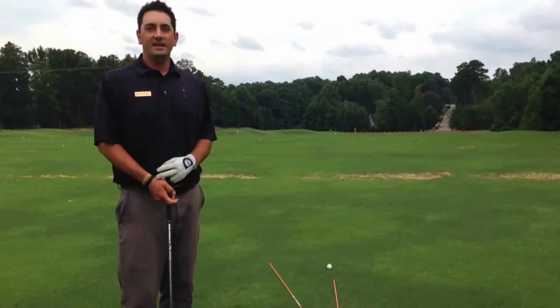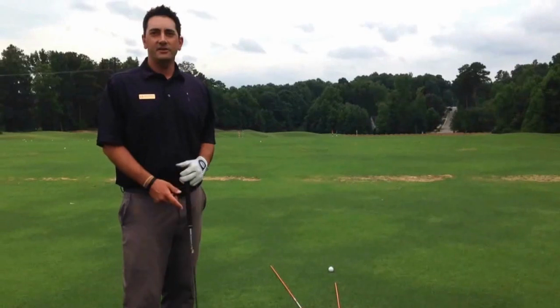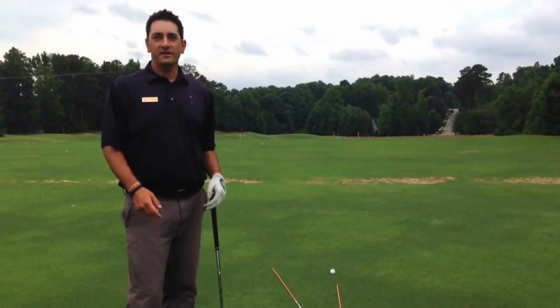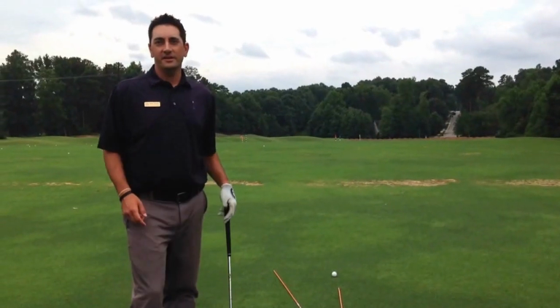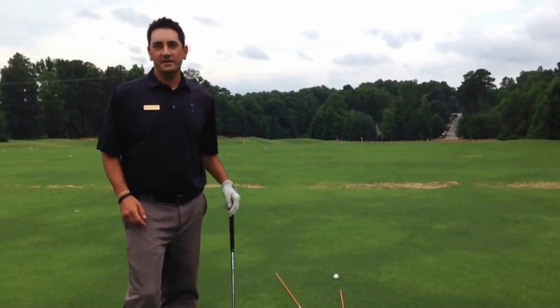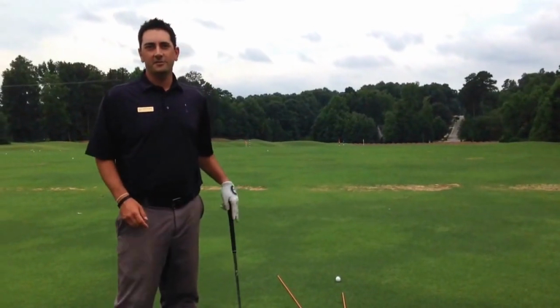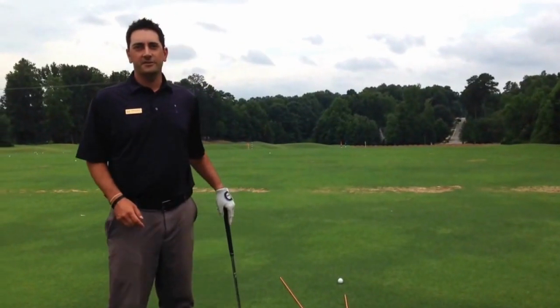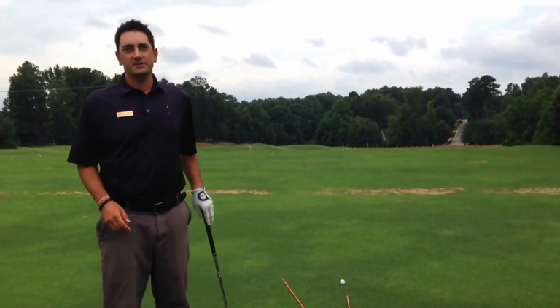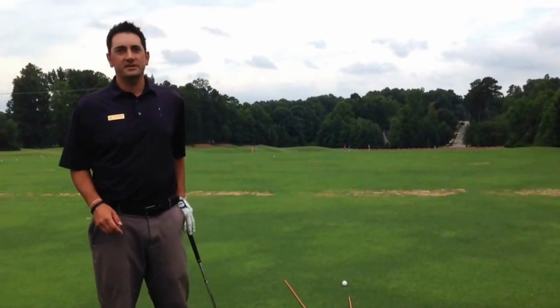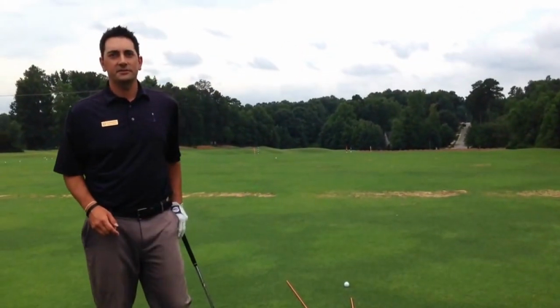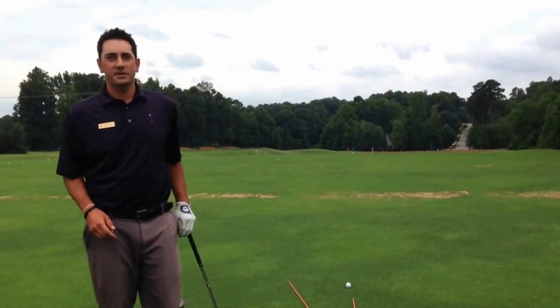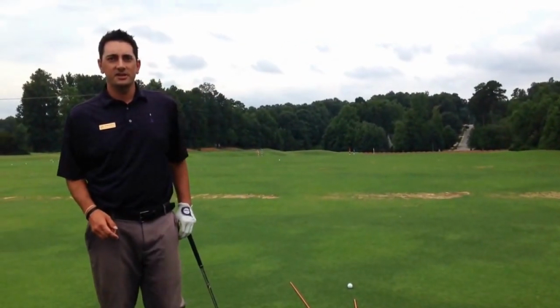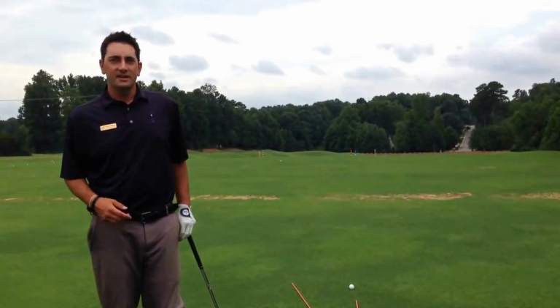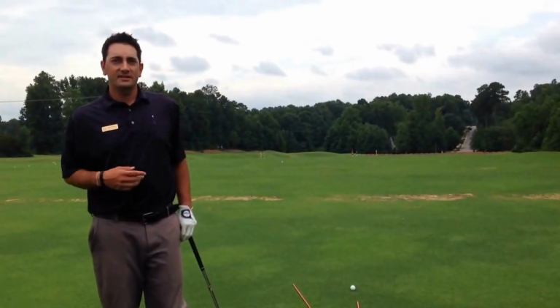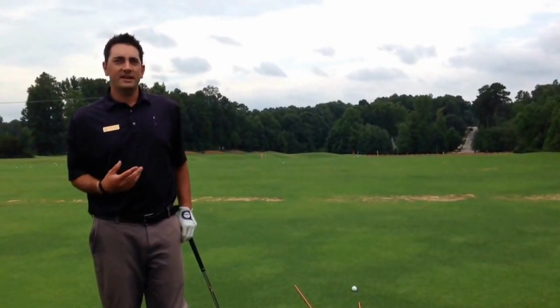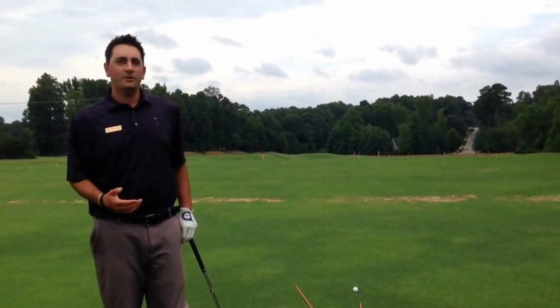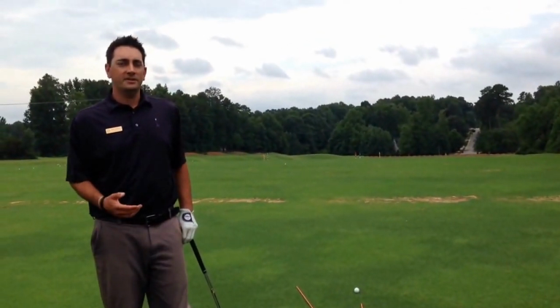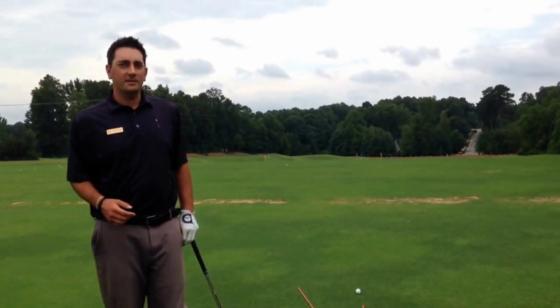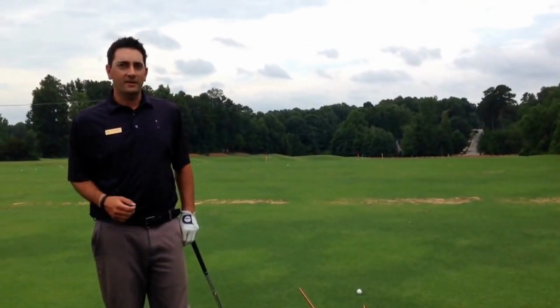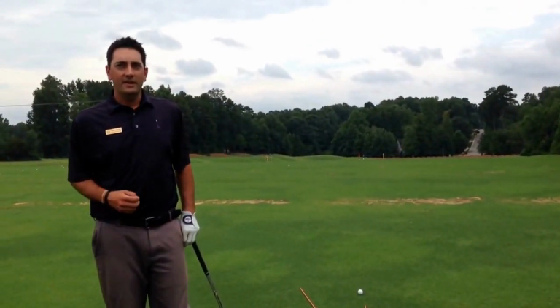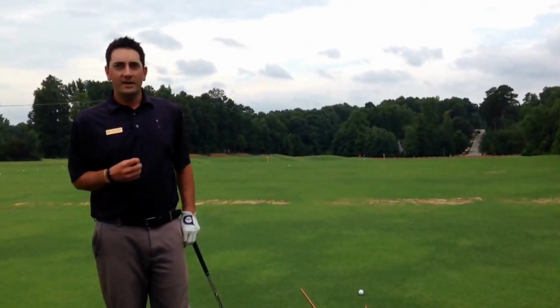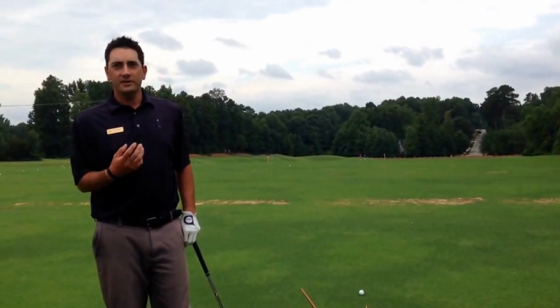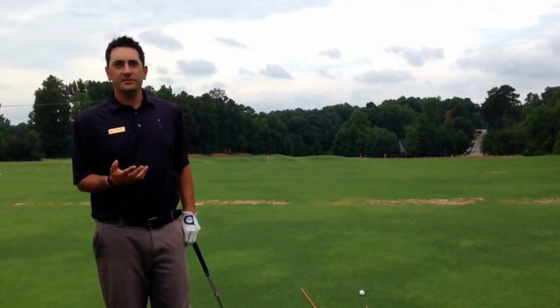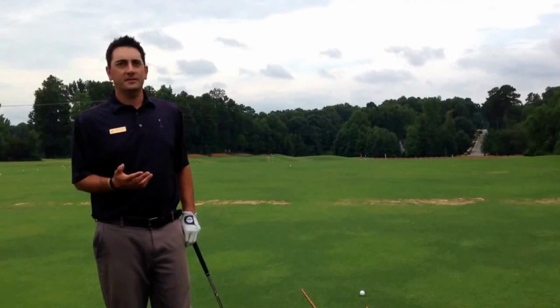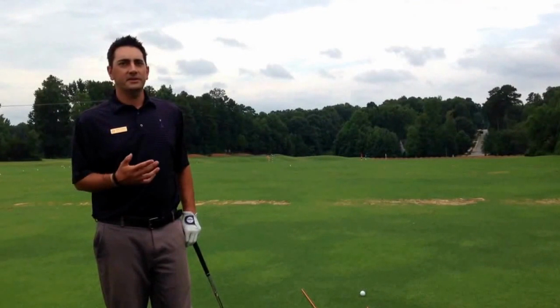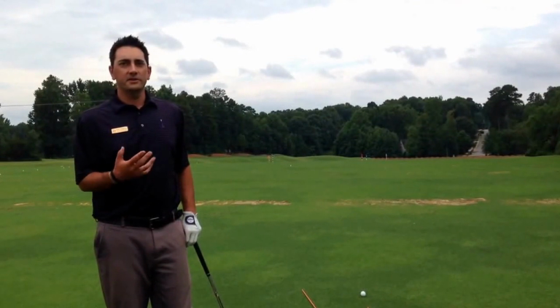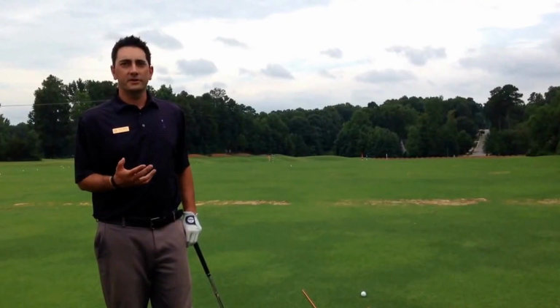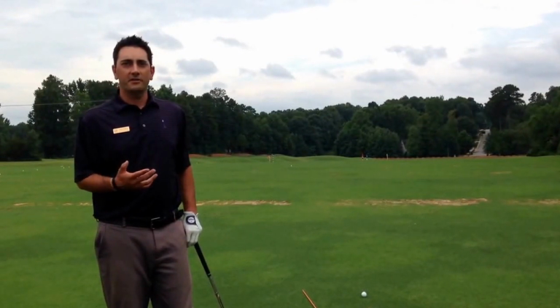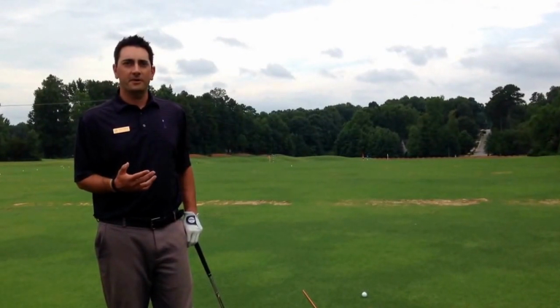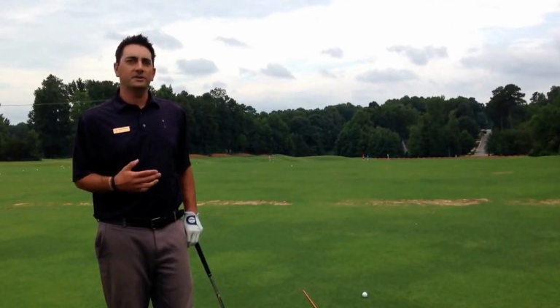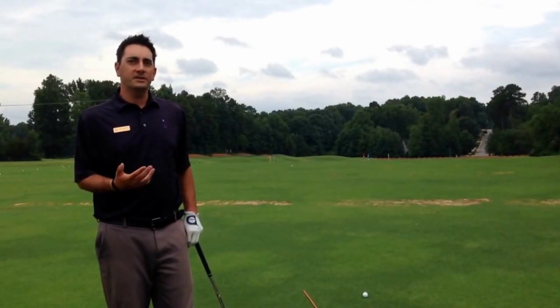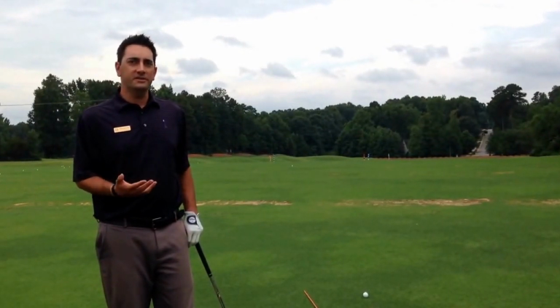Hi, Andy Gregory here, Head Golf Professional at Devils Ridge, and today I wanted to talk about how you can effectively curve your golf ball when you need to.